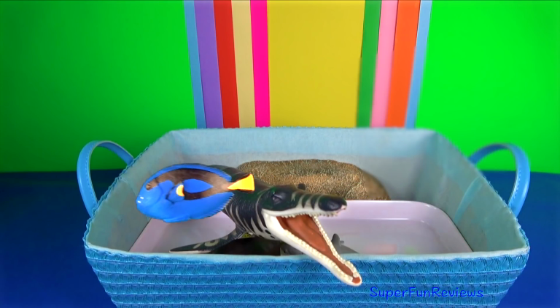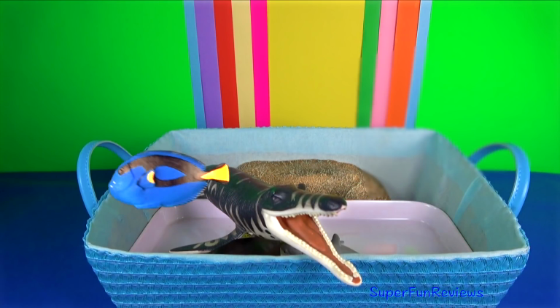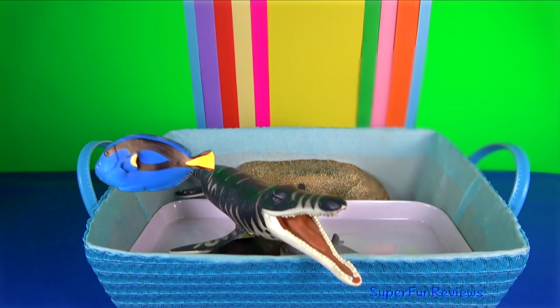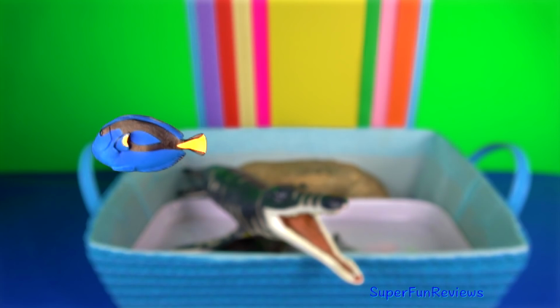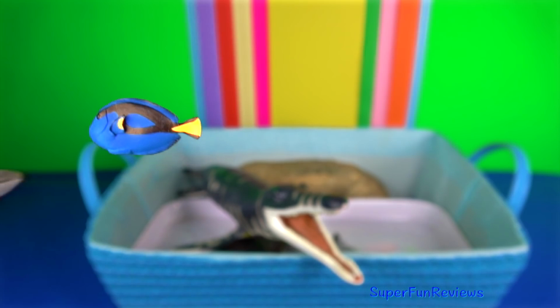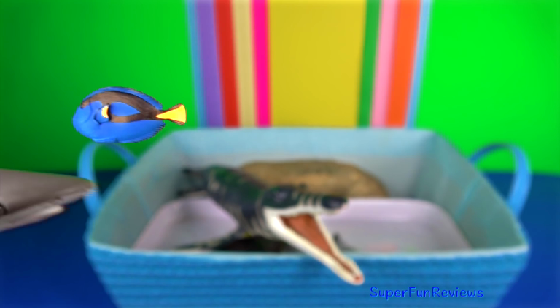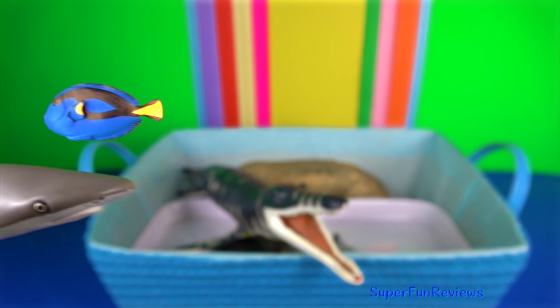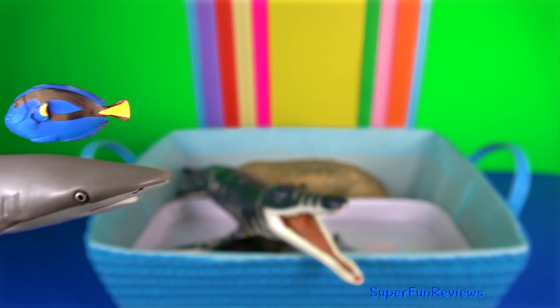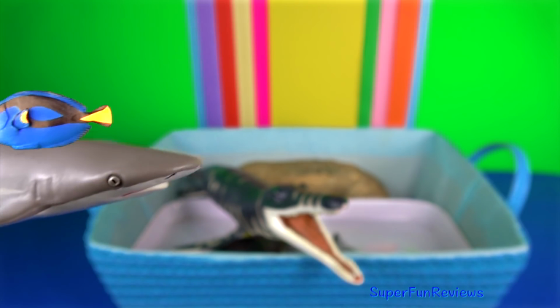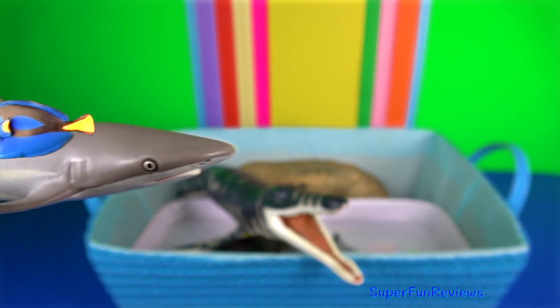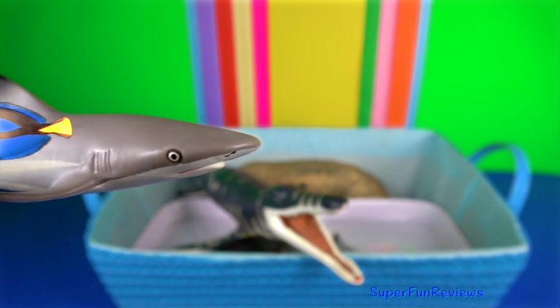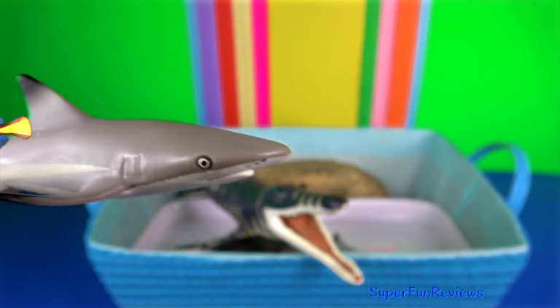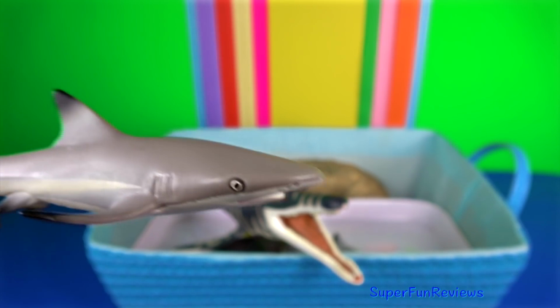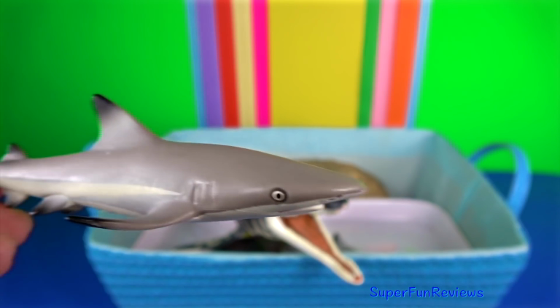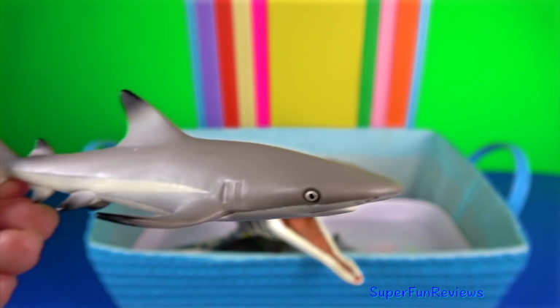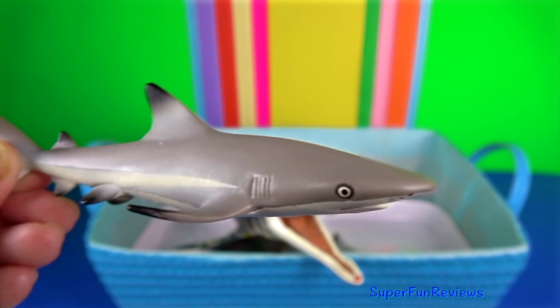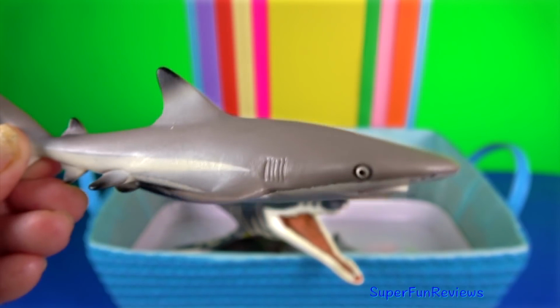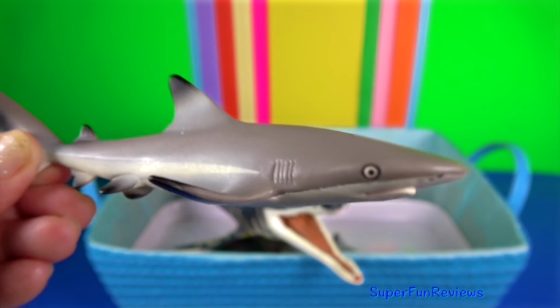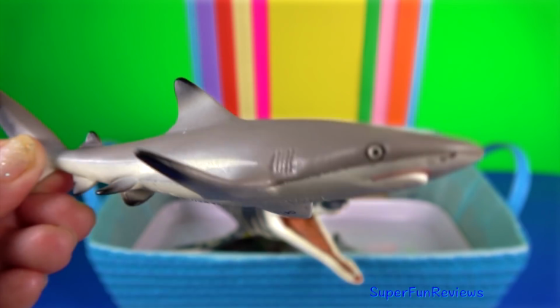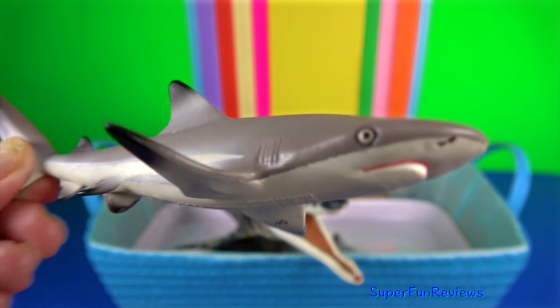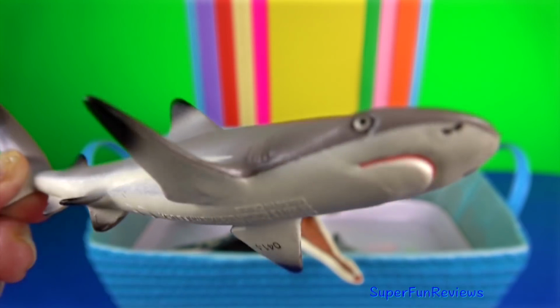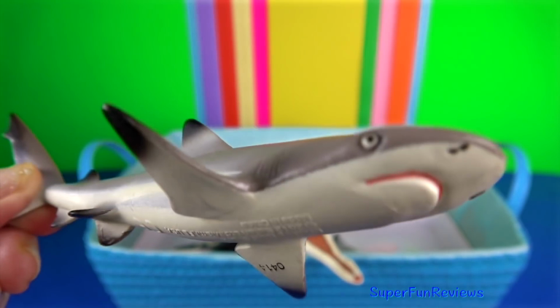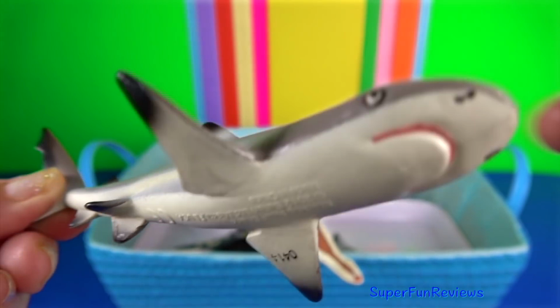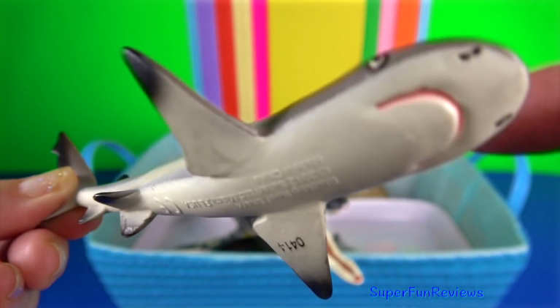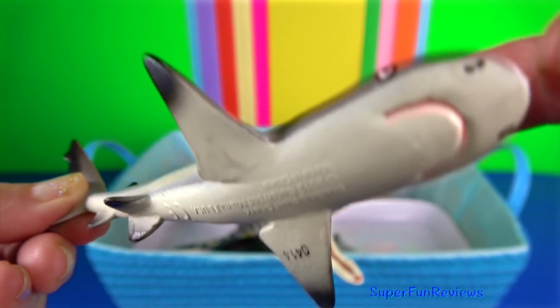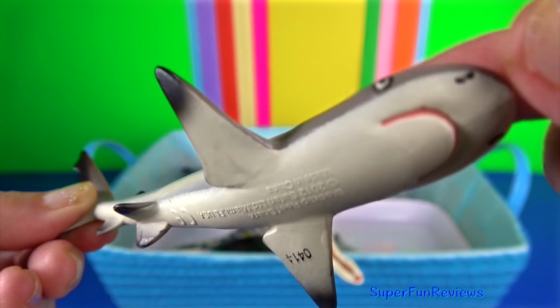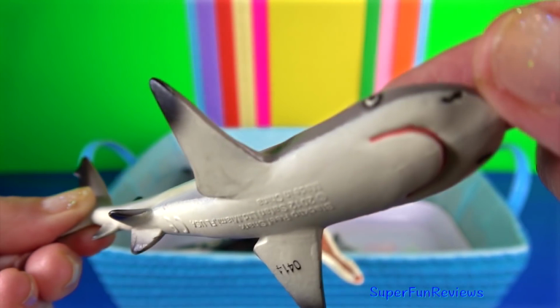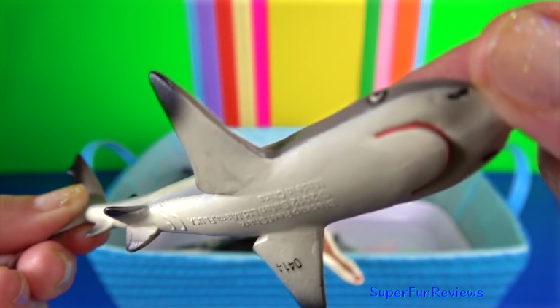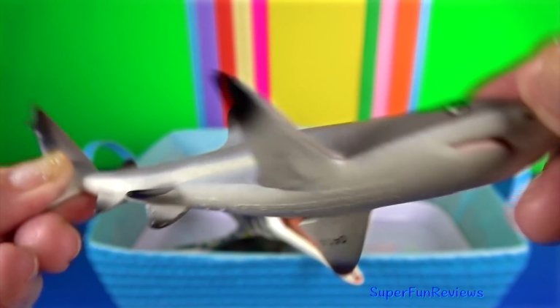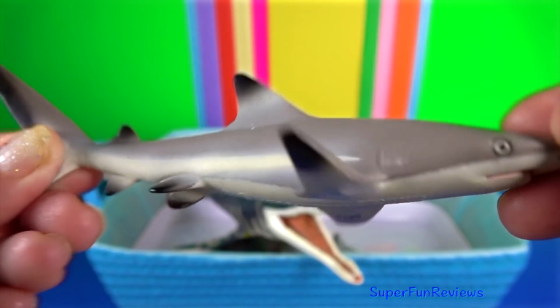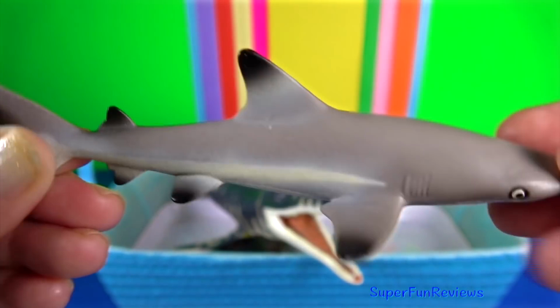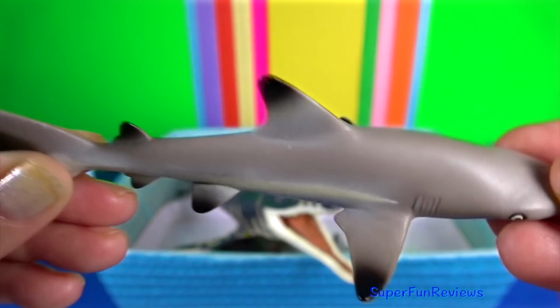Blacktip reef shark. You'll notice all the fins have black tips.